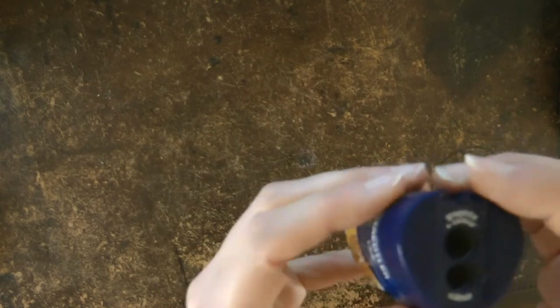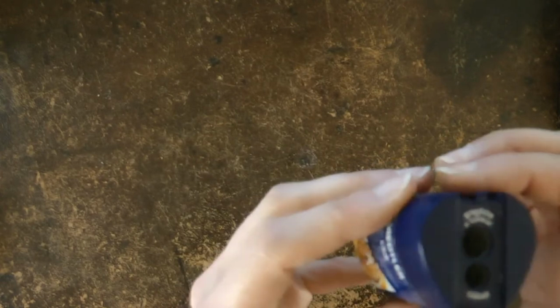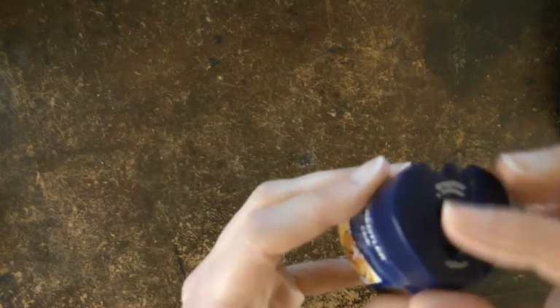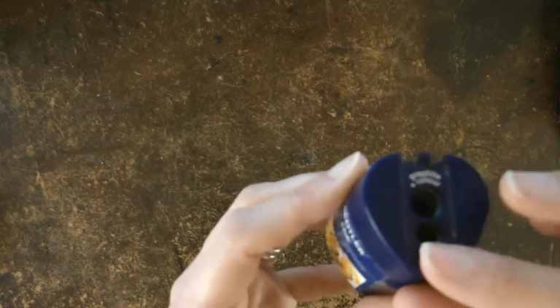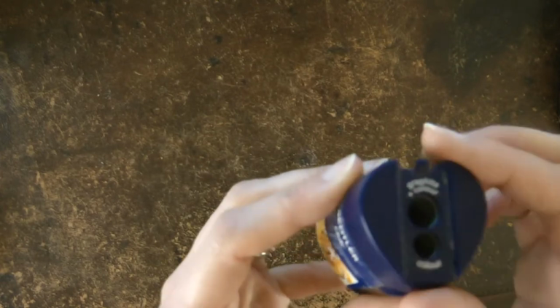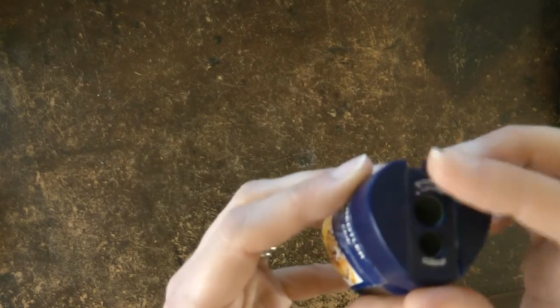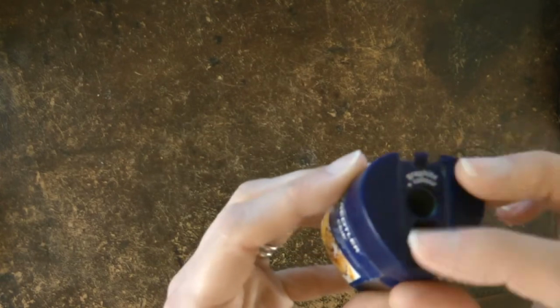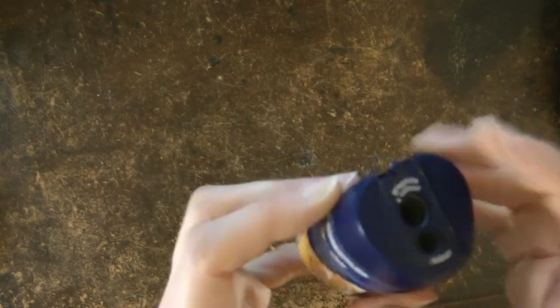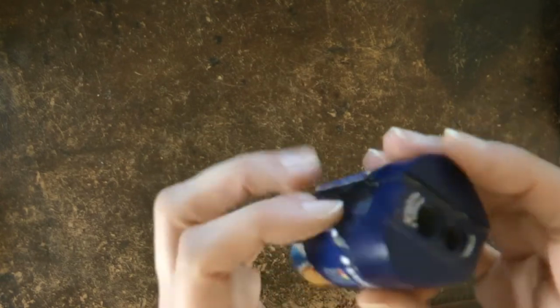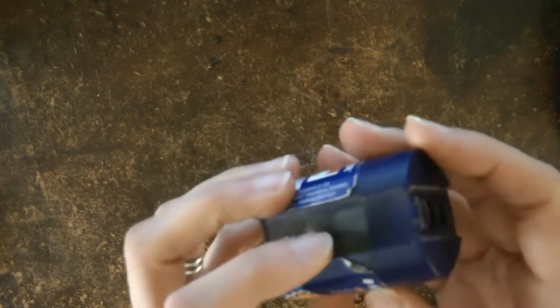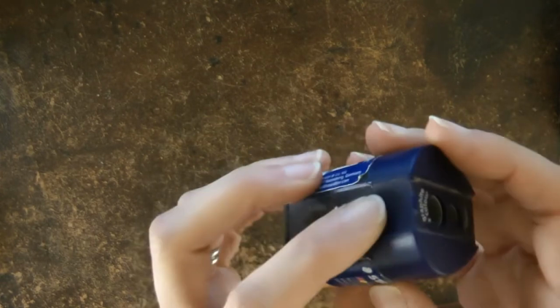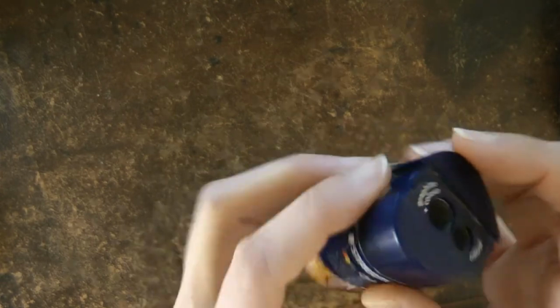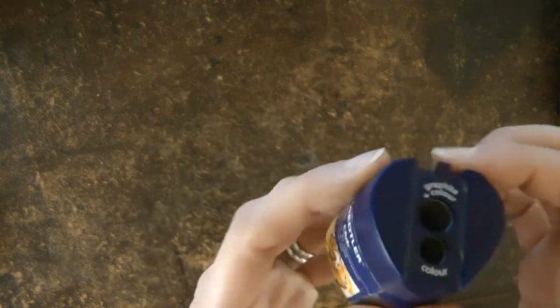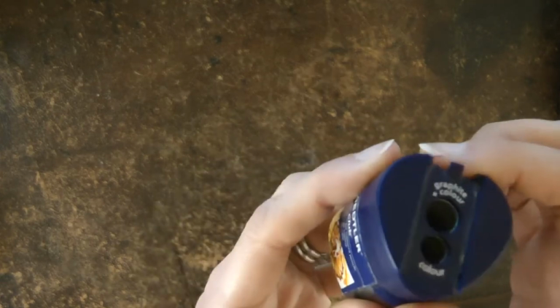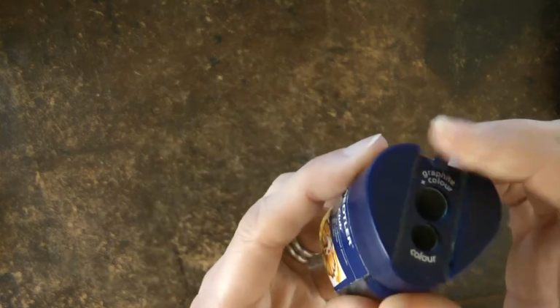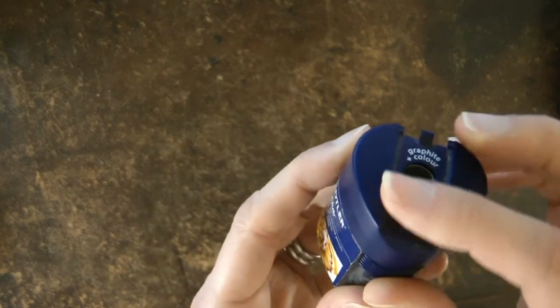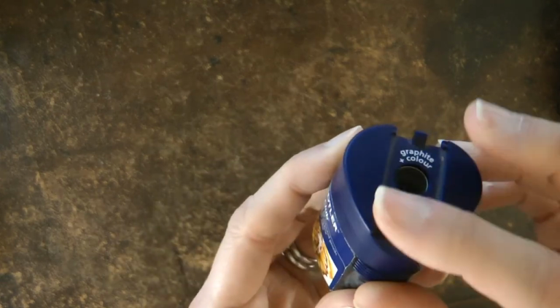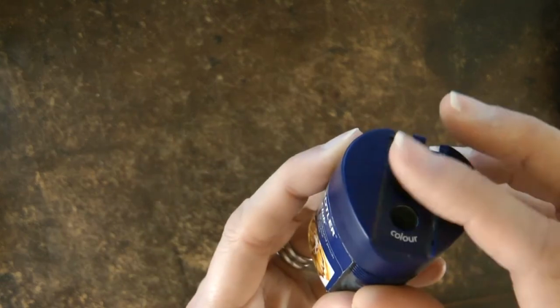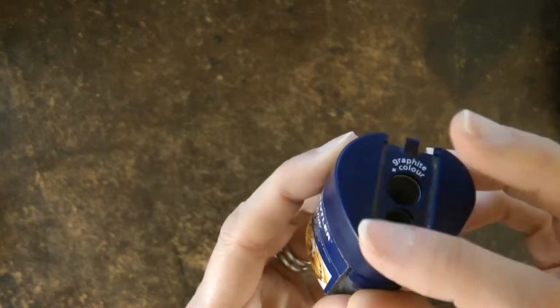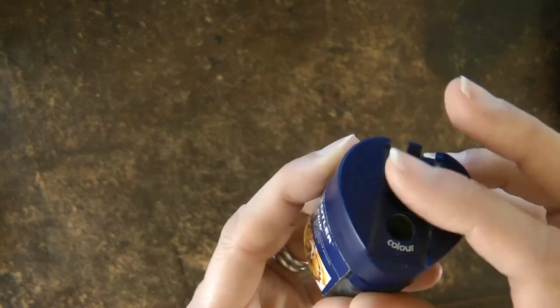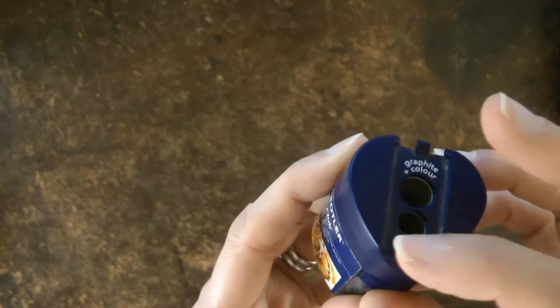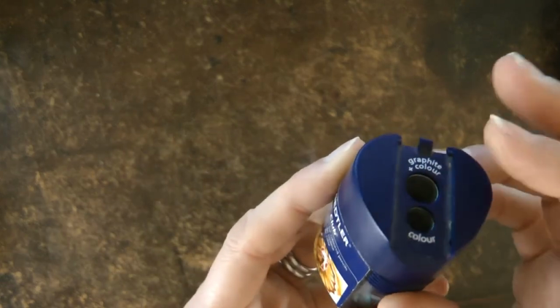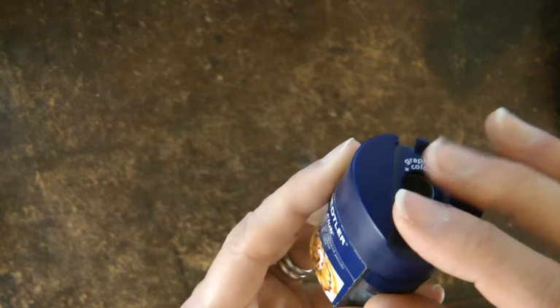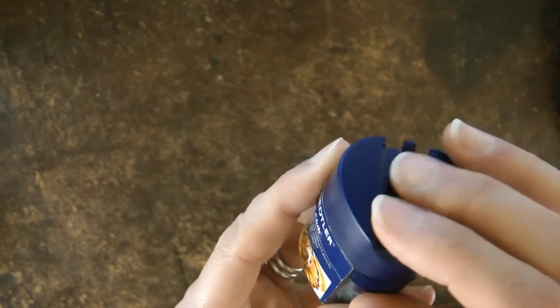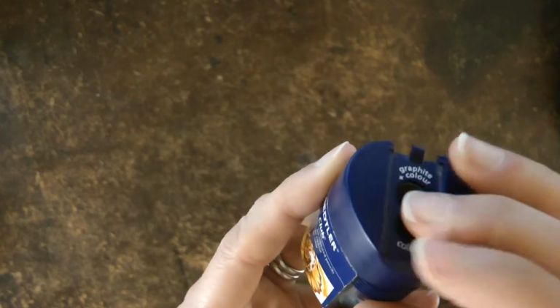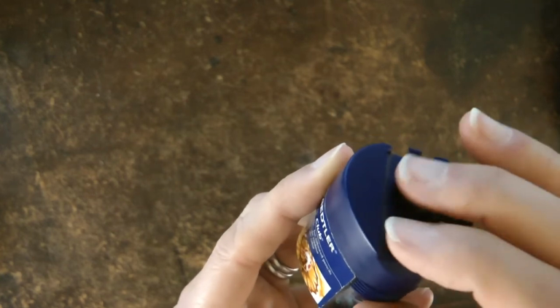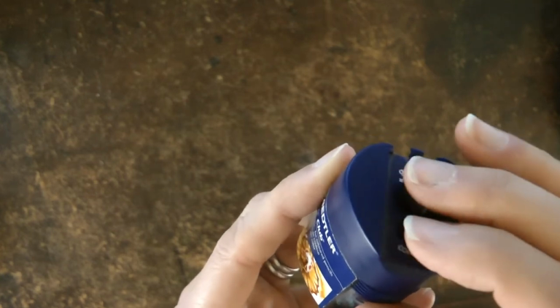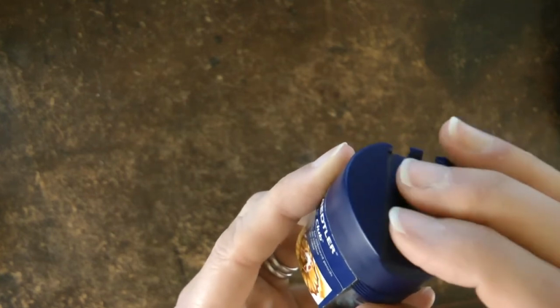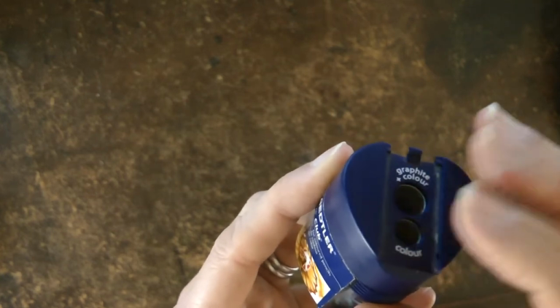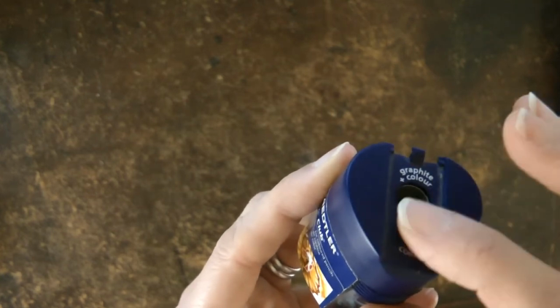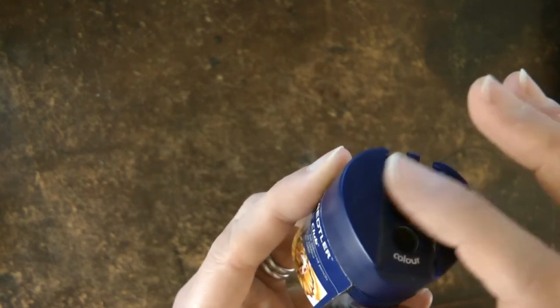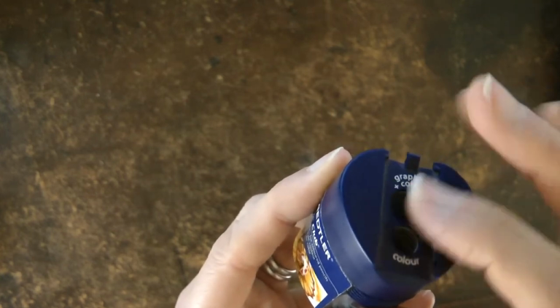It also has a flap which goes over — mine's missing because I lost it — so it's portable and the bits don't come out through the holes.